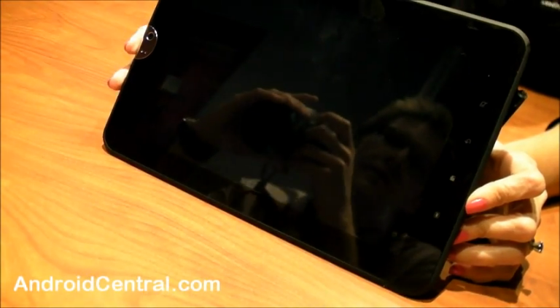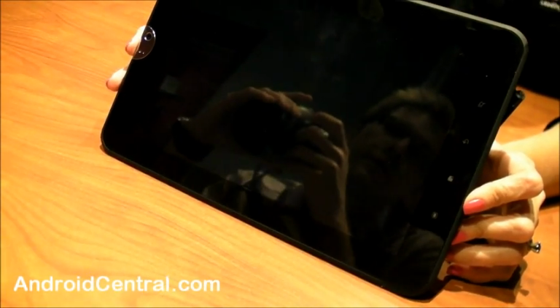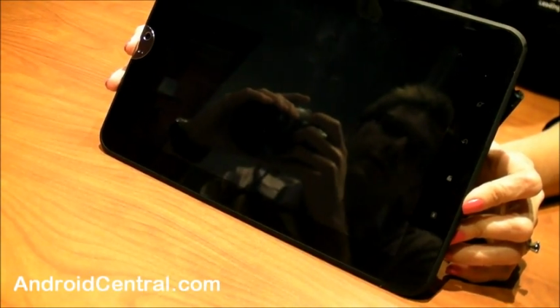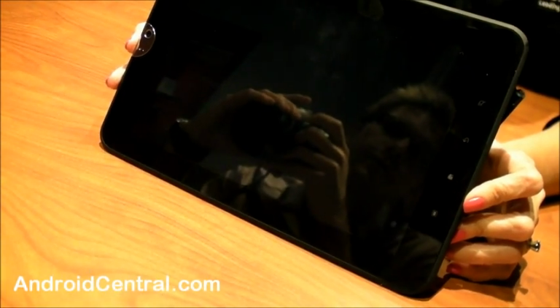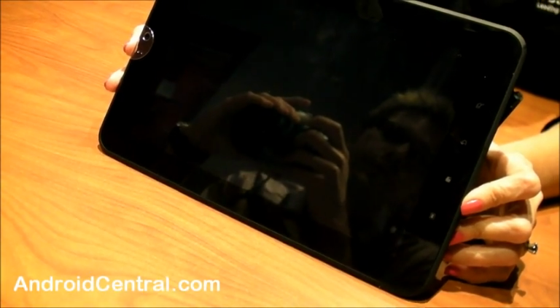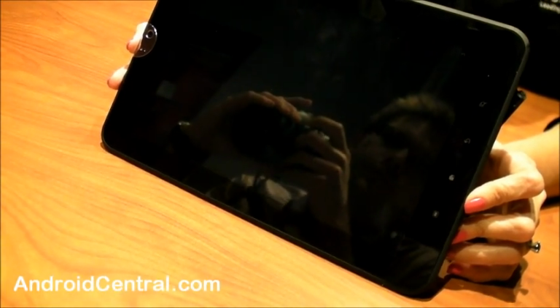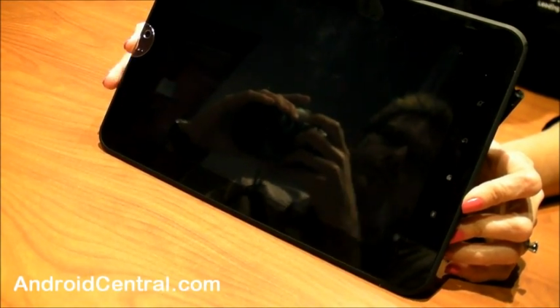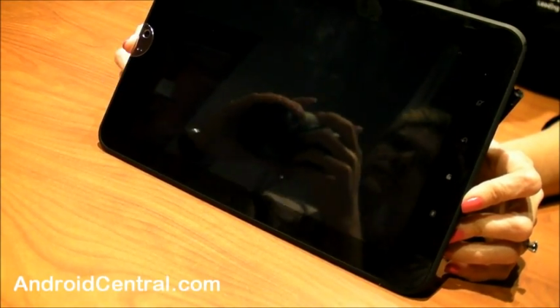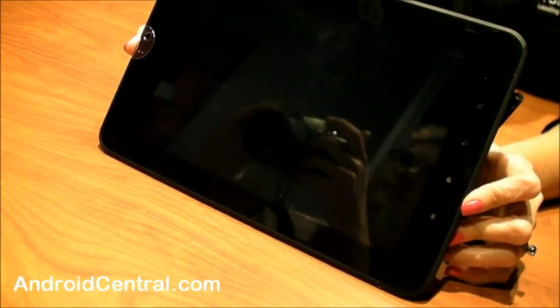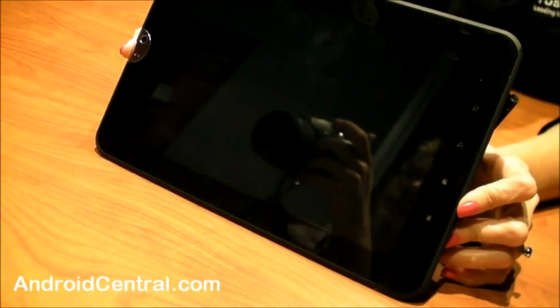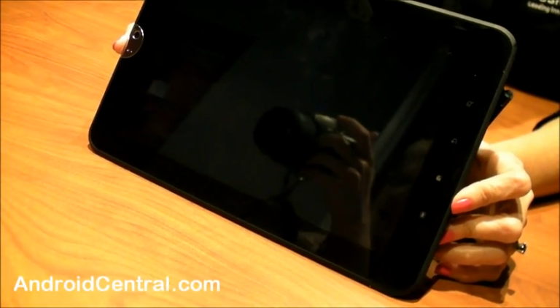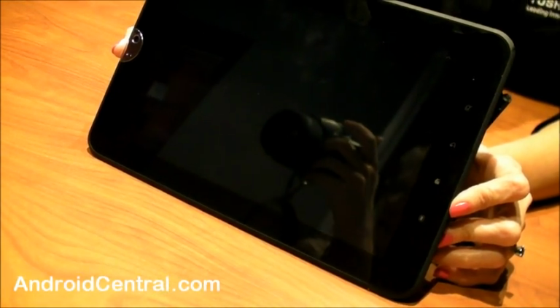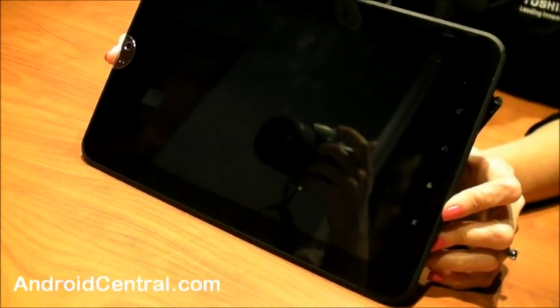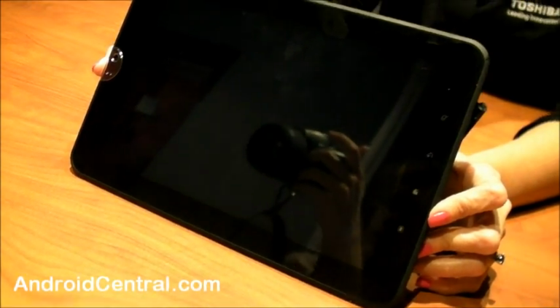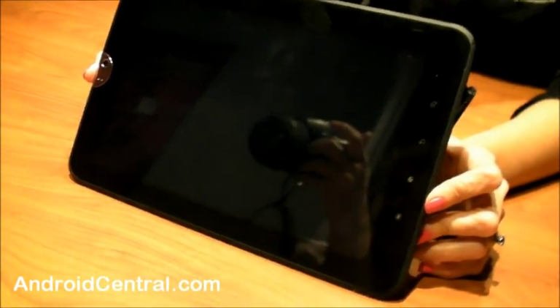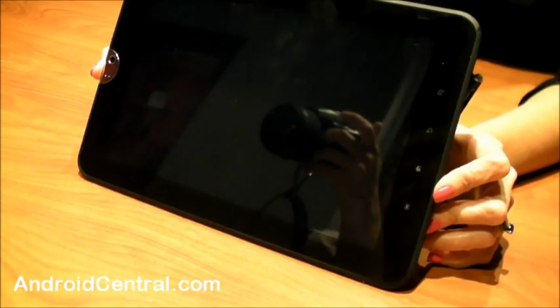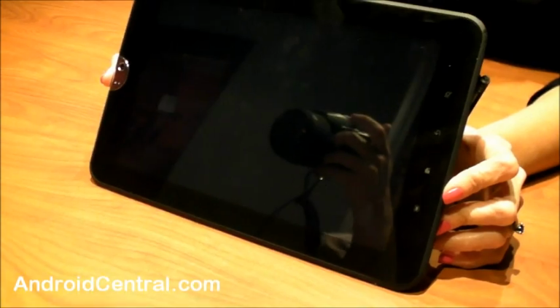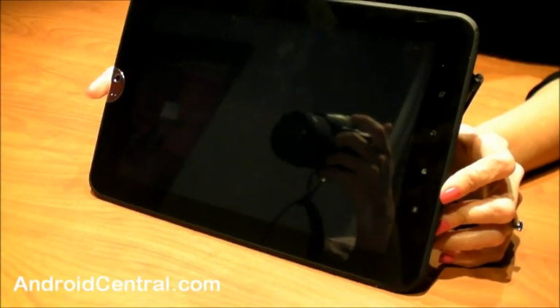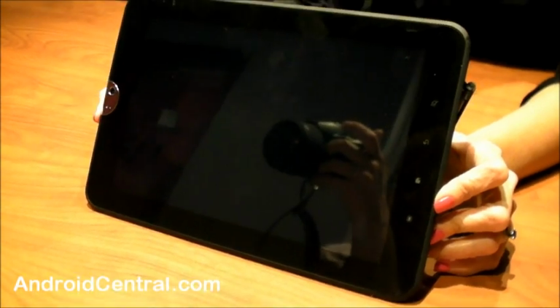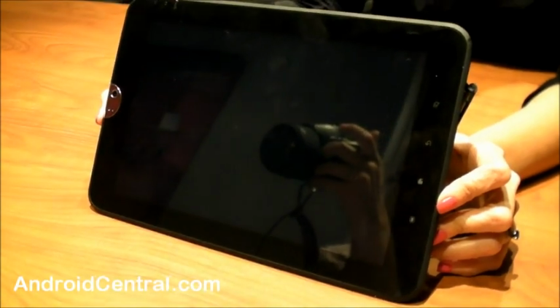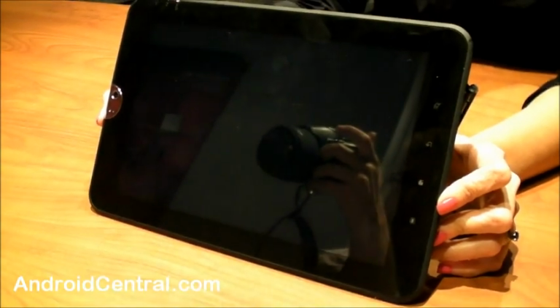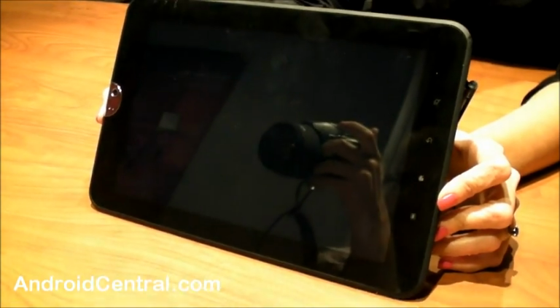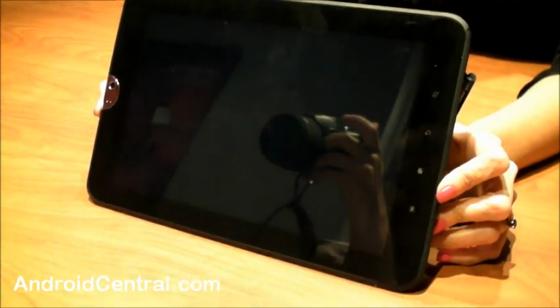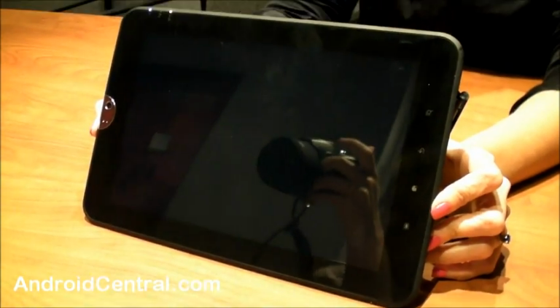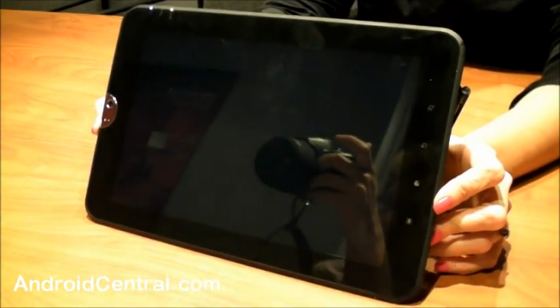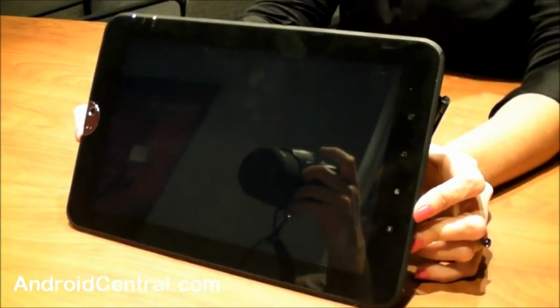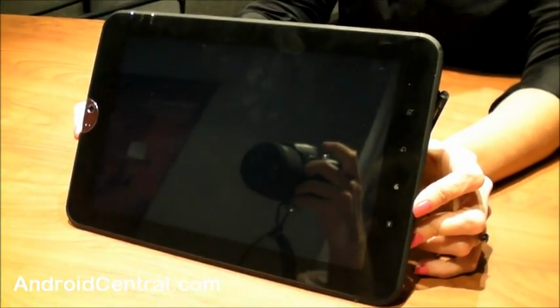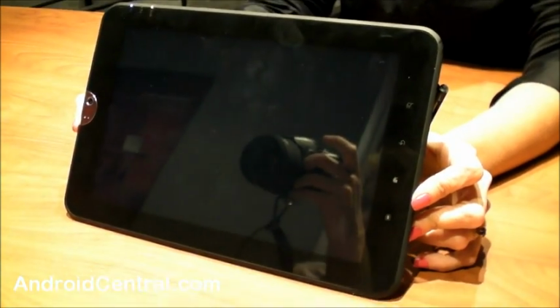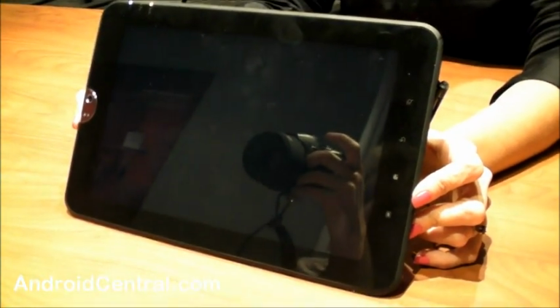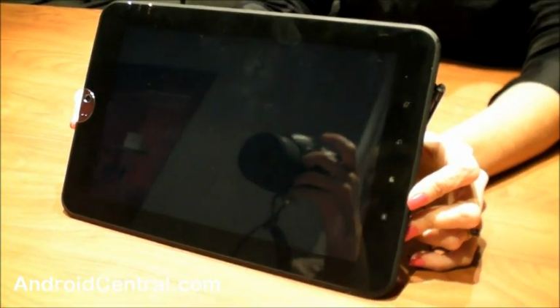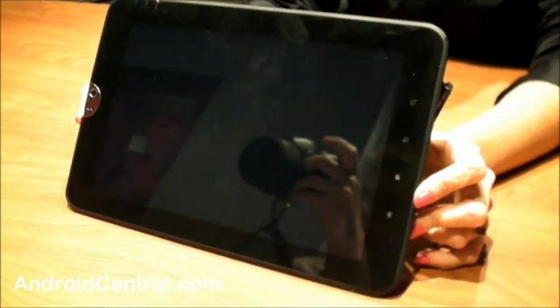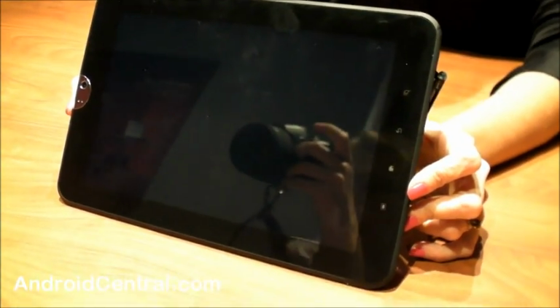It looks bigger than 7 inches — it's 10.1. We think 10 inches is a good screen size.